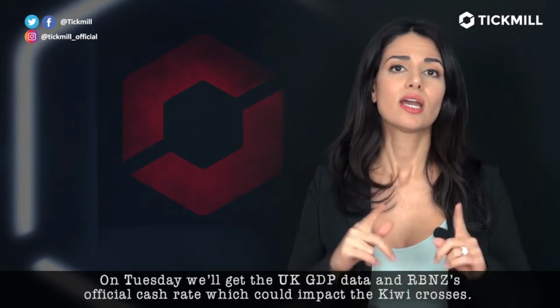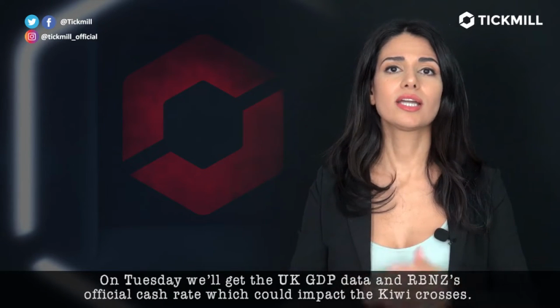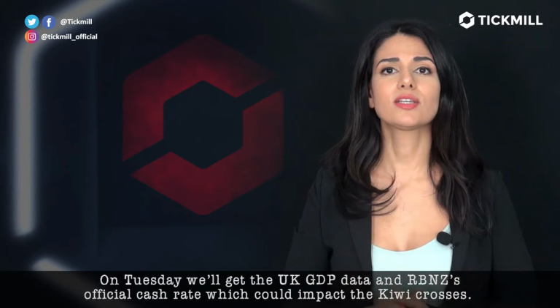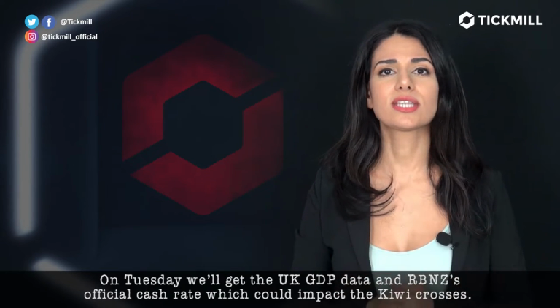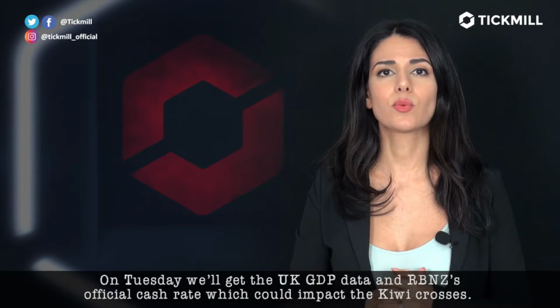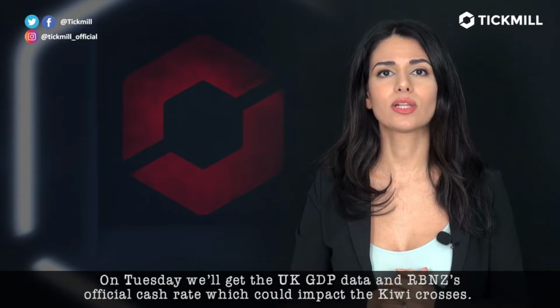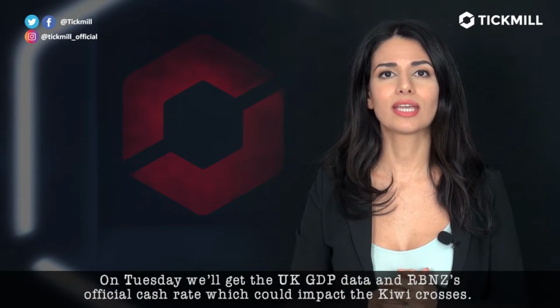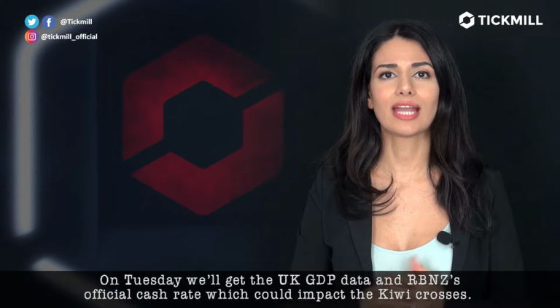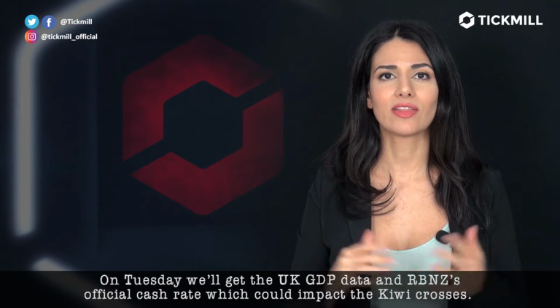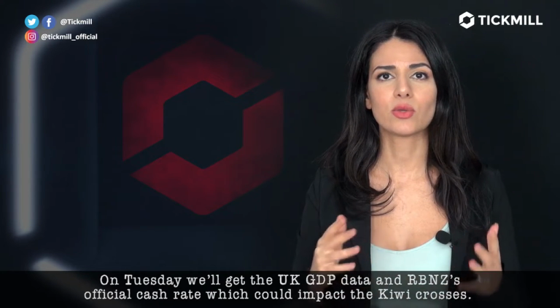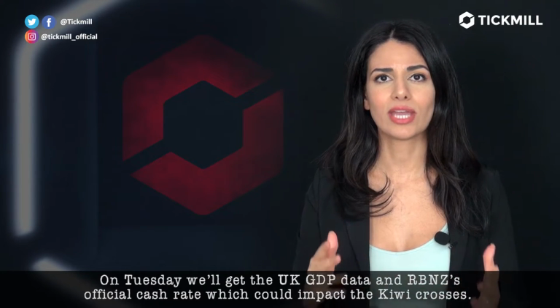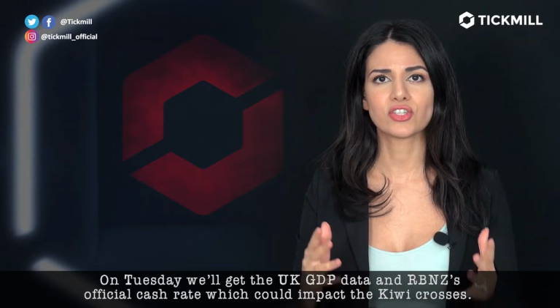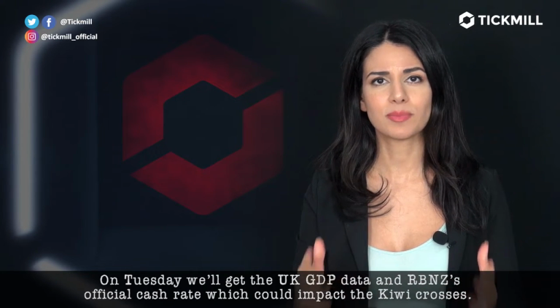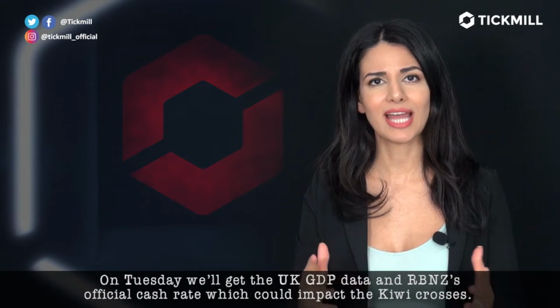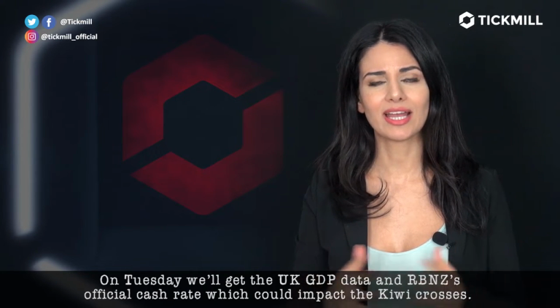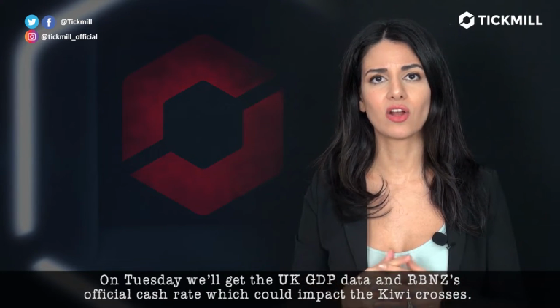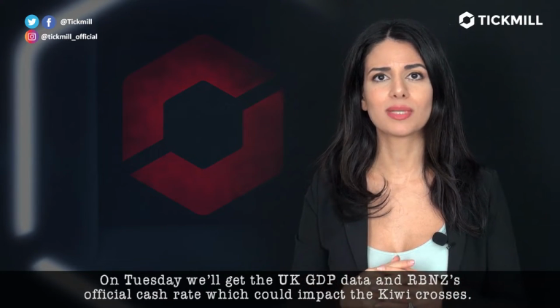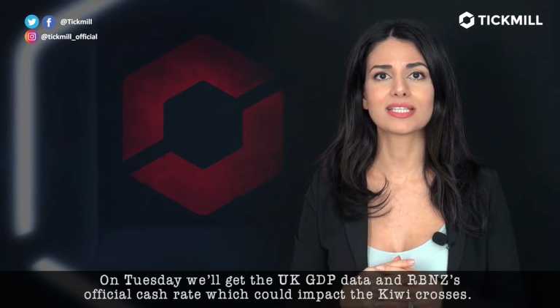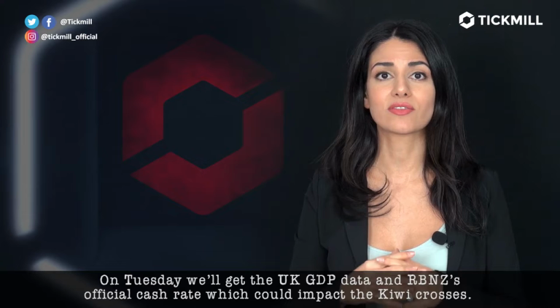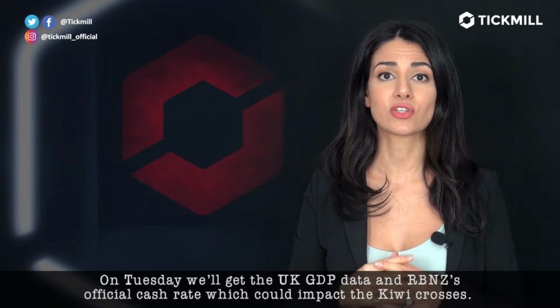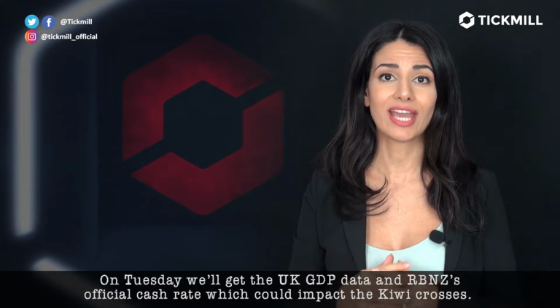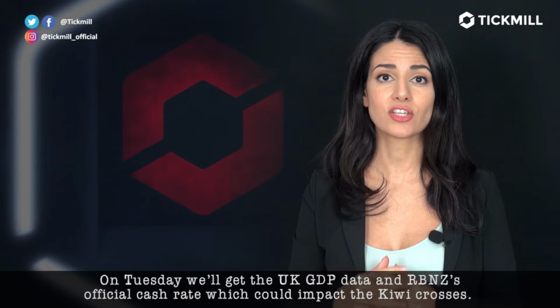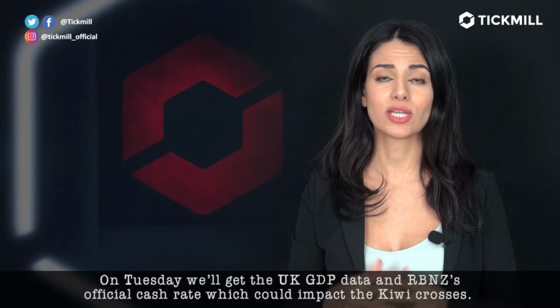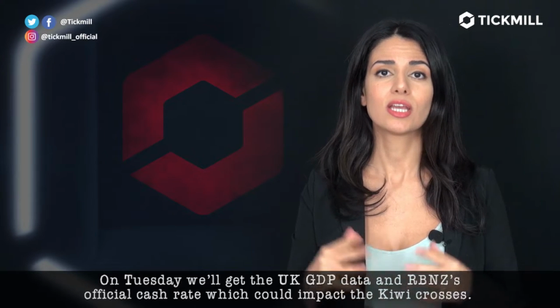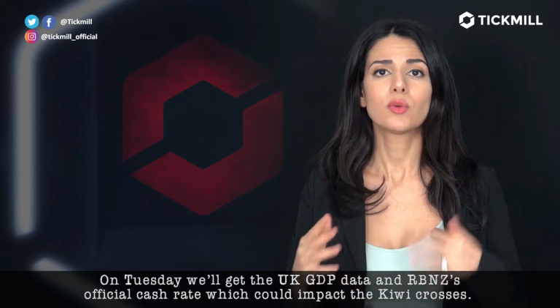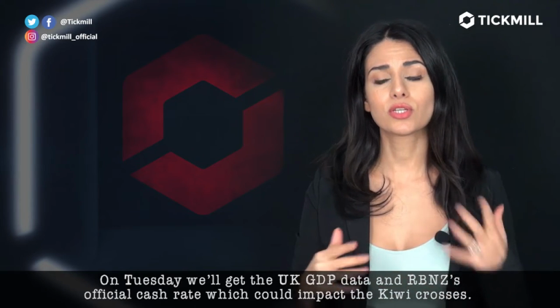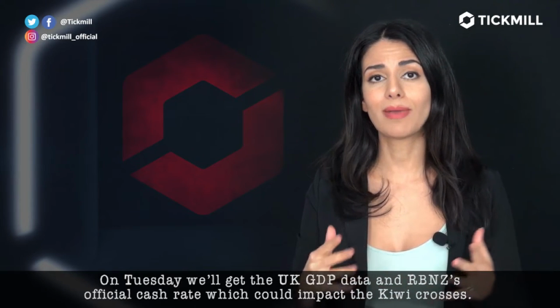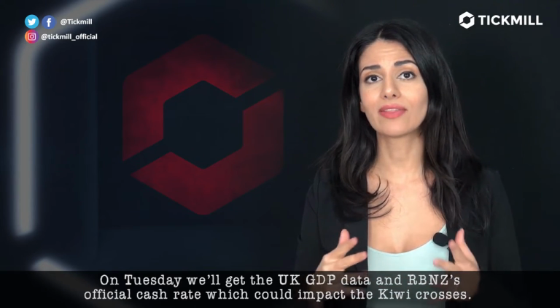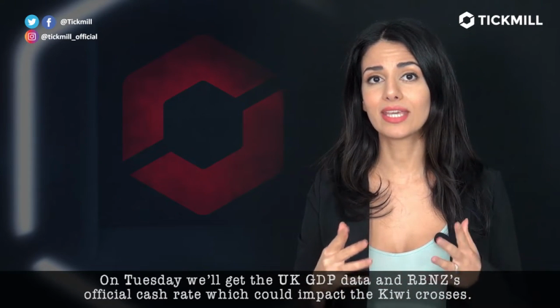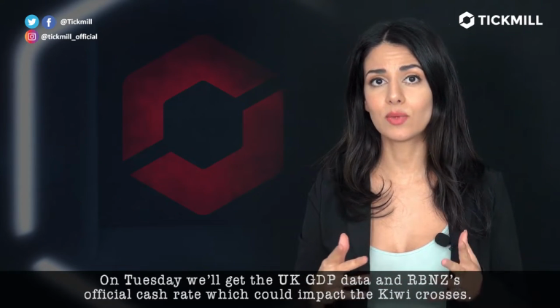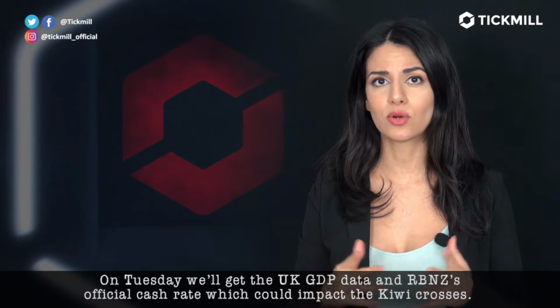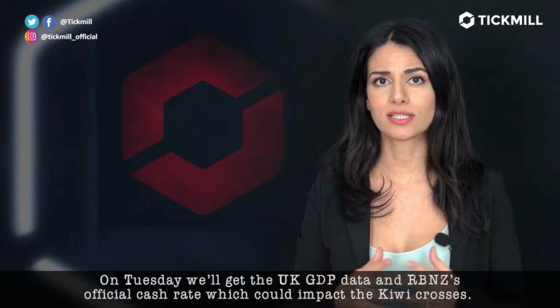On Tuesday, we'll get the UK GDP data and RBNZ's official cash rate, which could impact the Kiwi crosses.